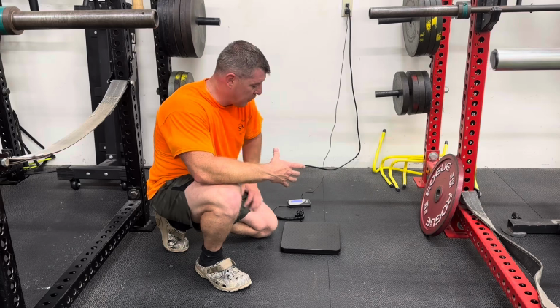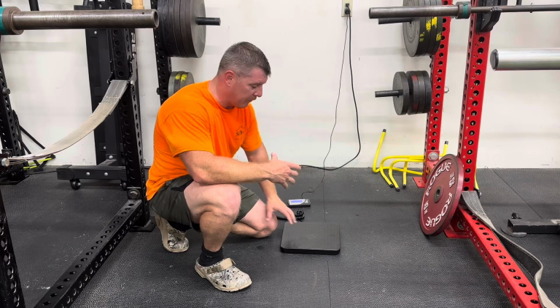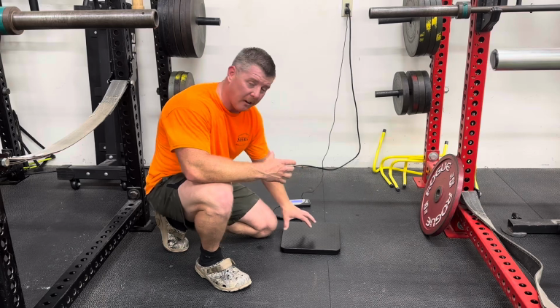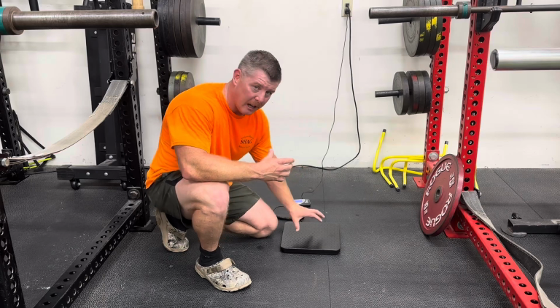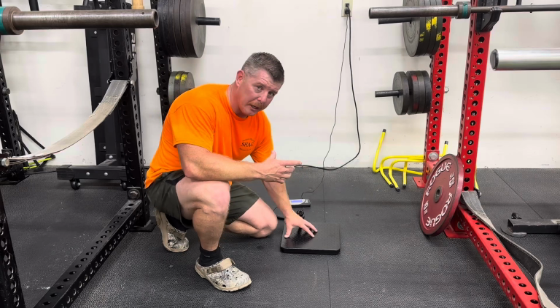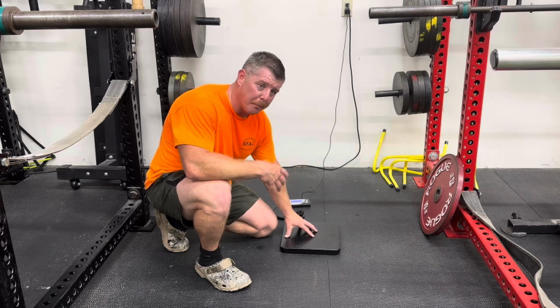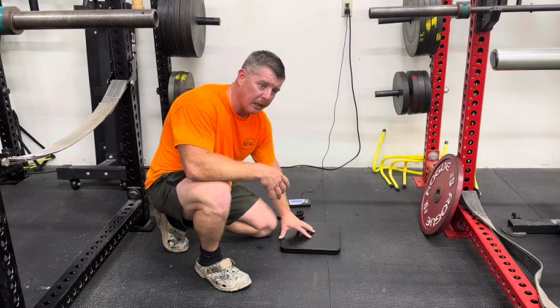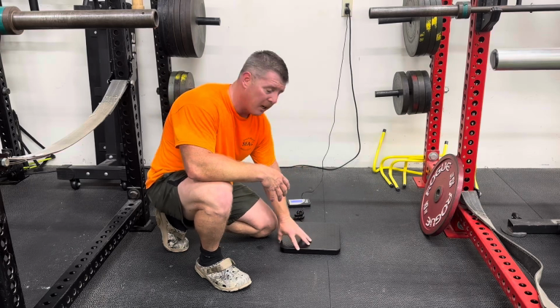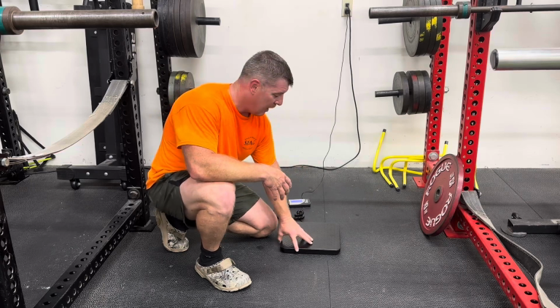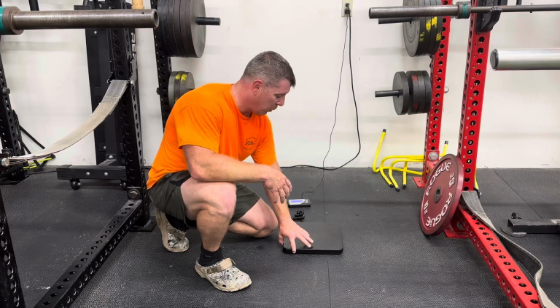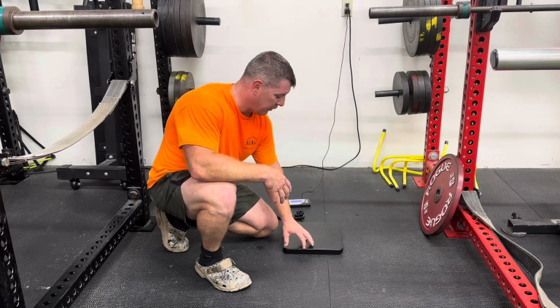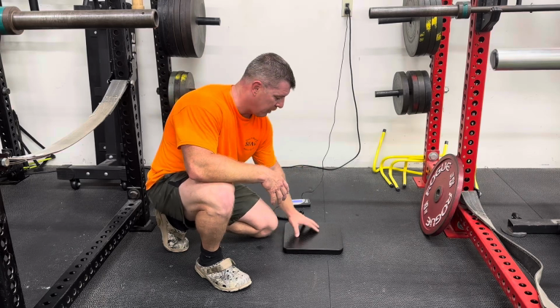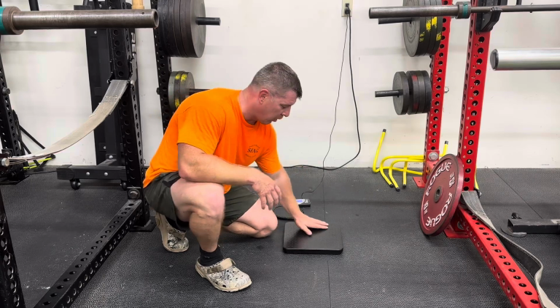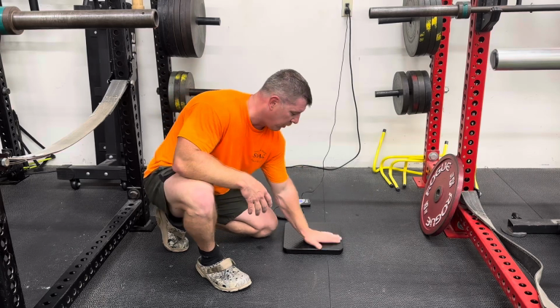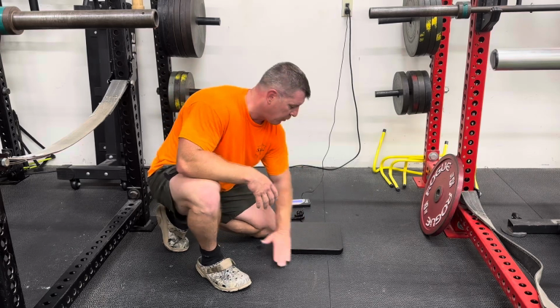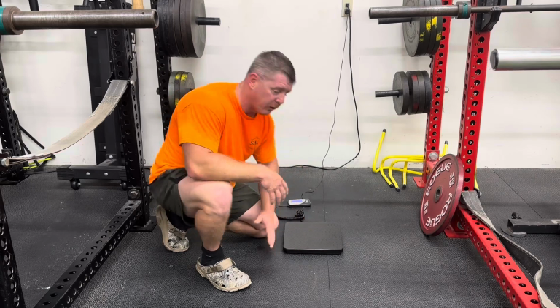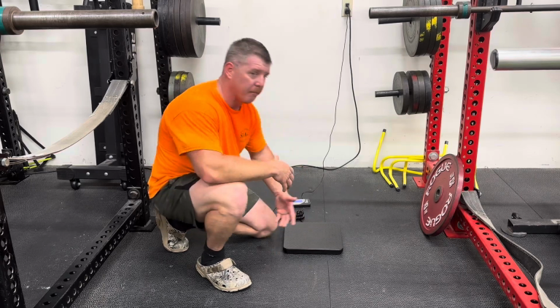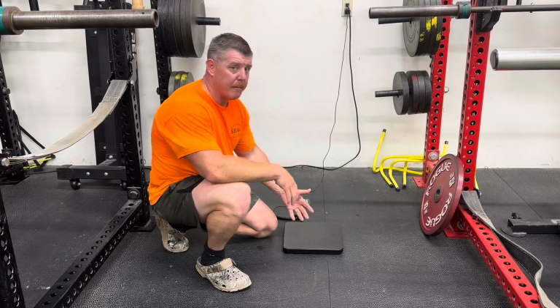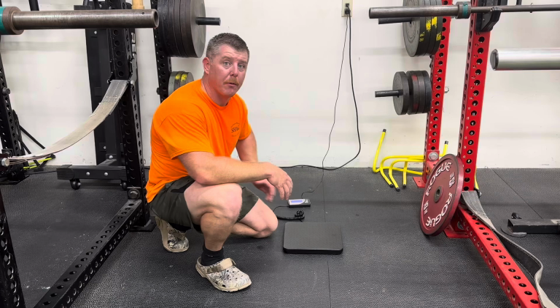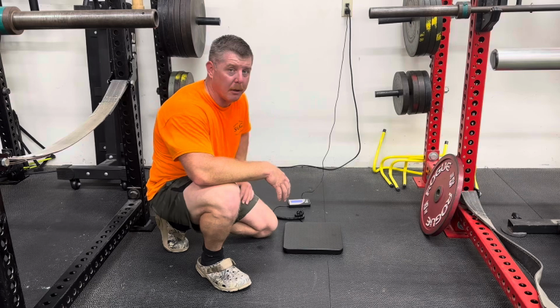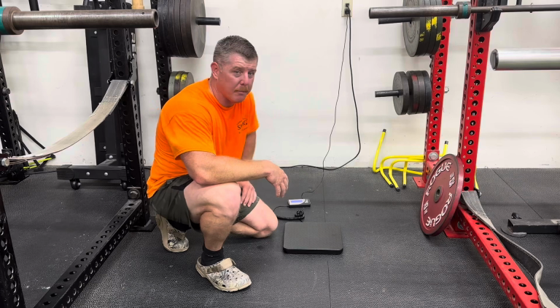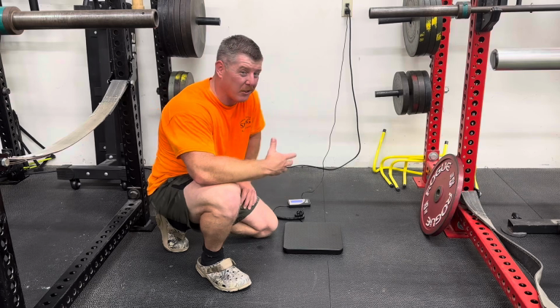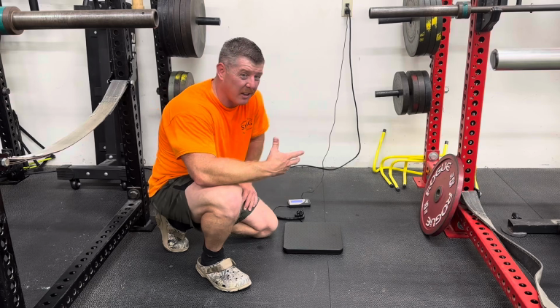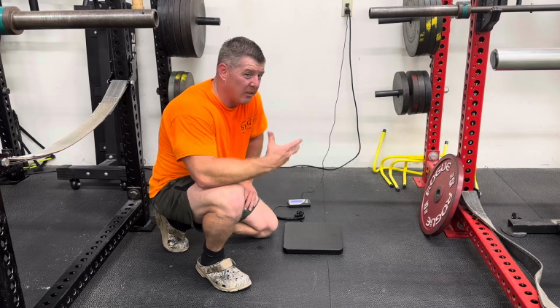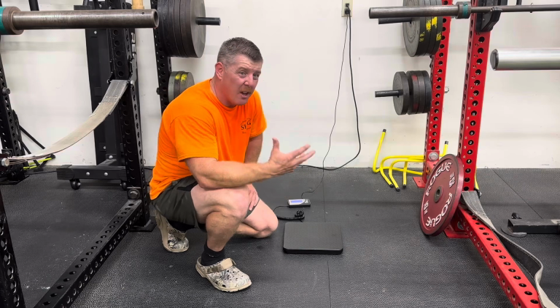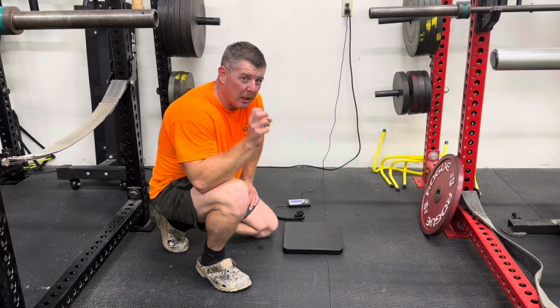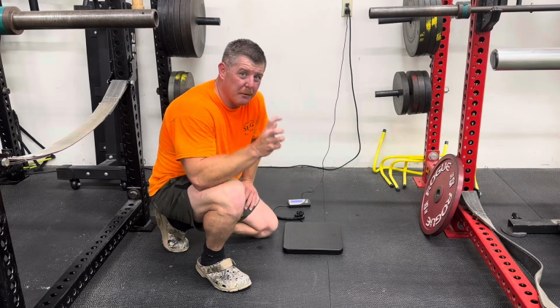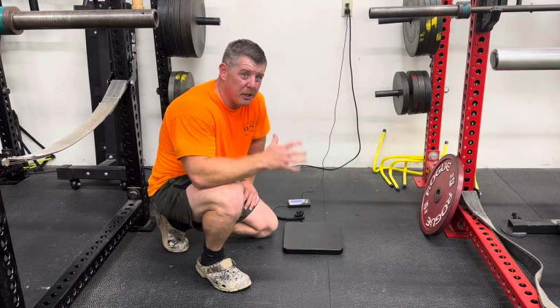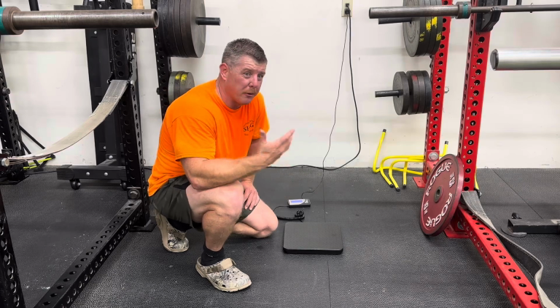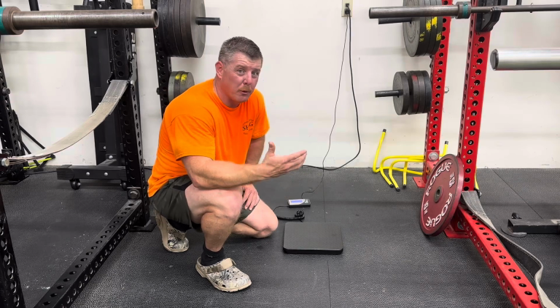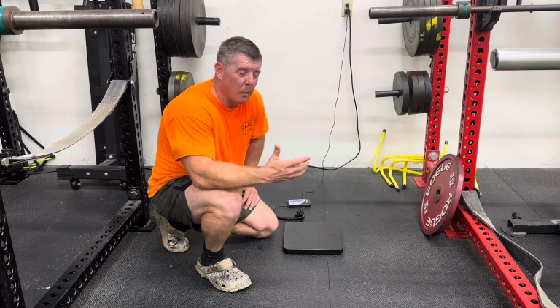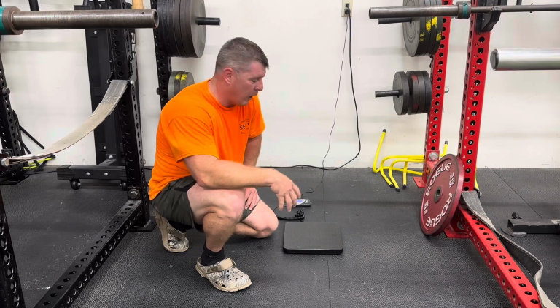If you can figure out how to rig it up on here, it also accommodates some of your larger individuals that may be over 300 pounds, since a lot of these relatively cheaper scales won't do that.